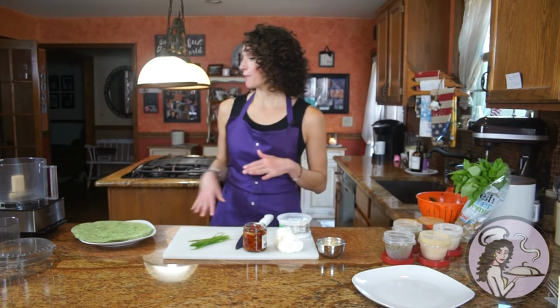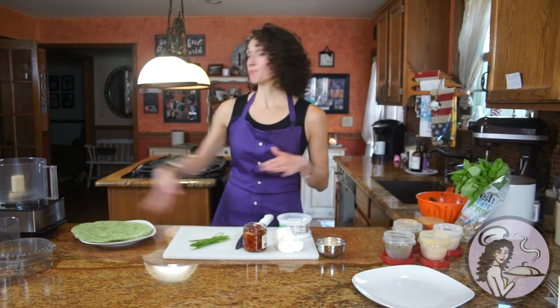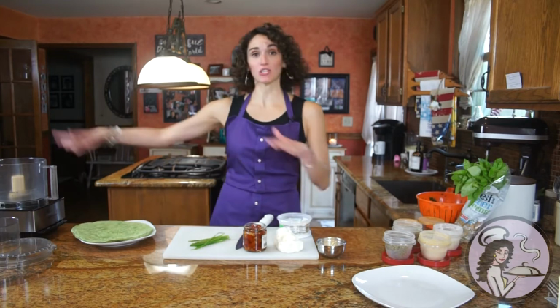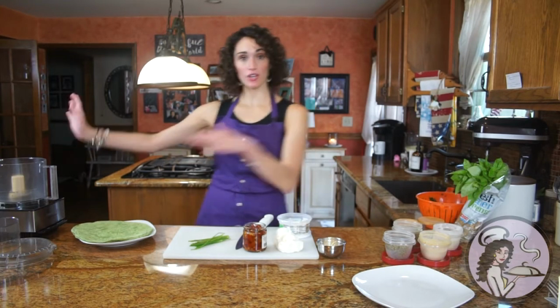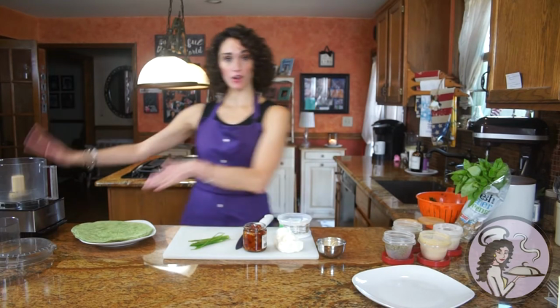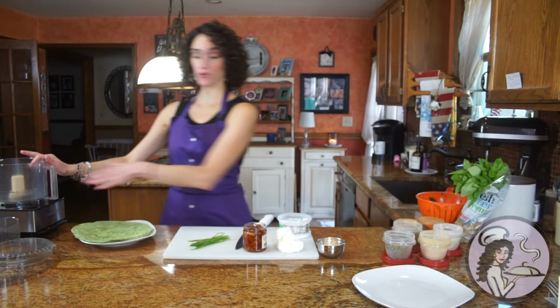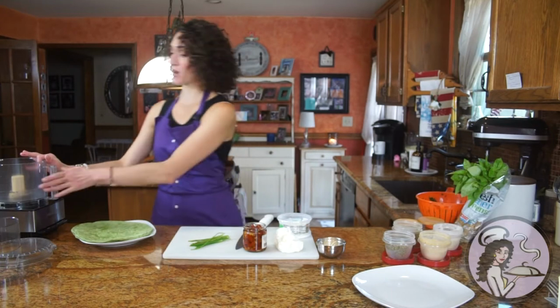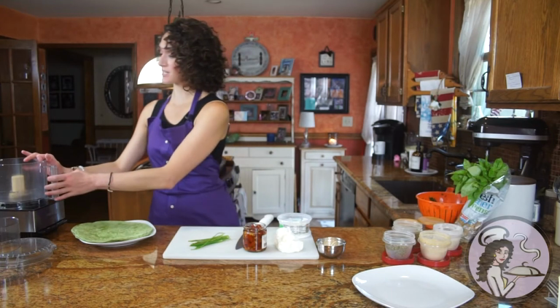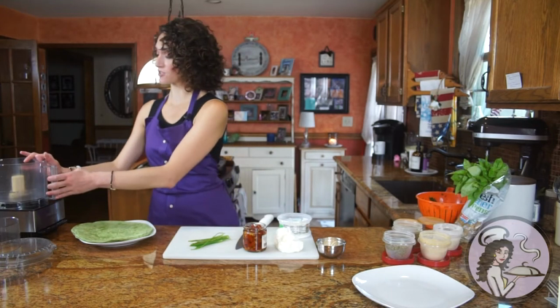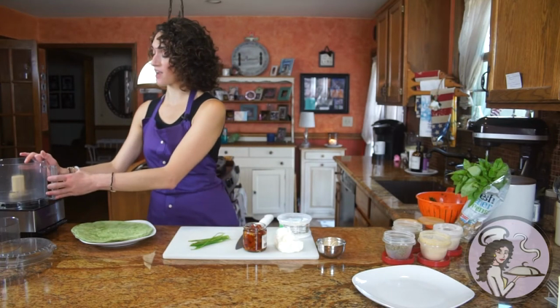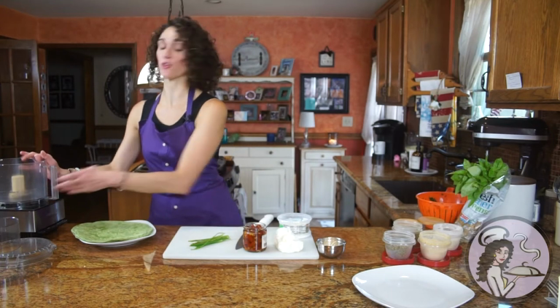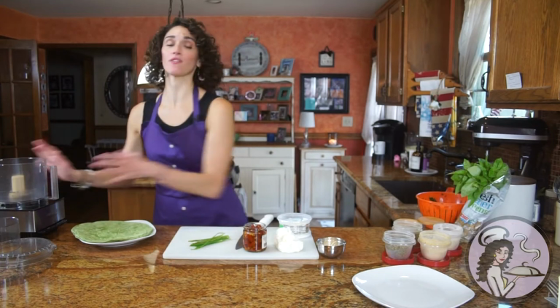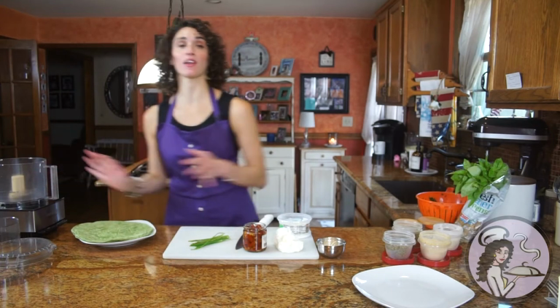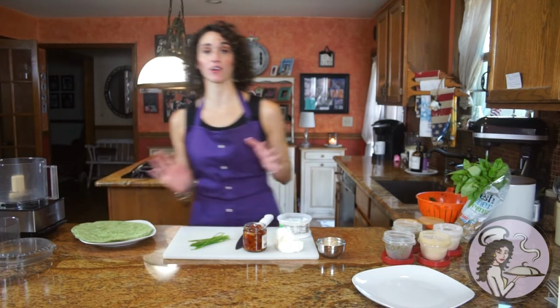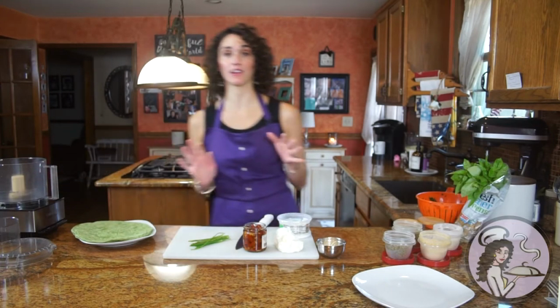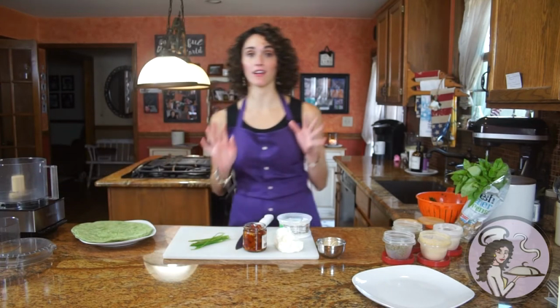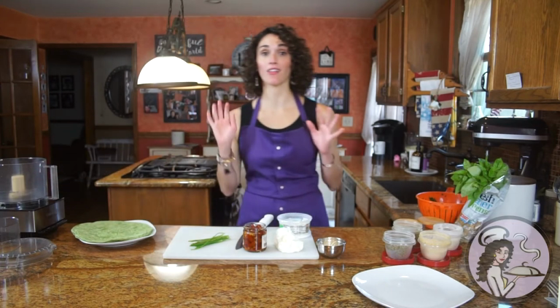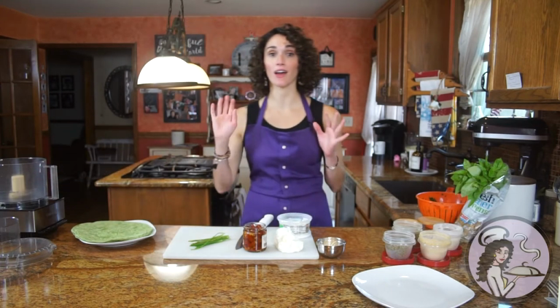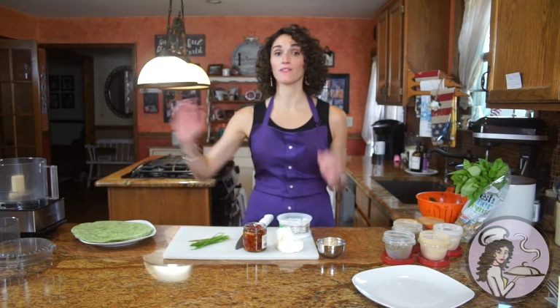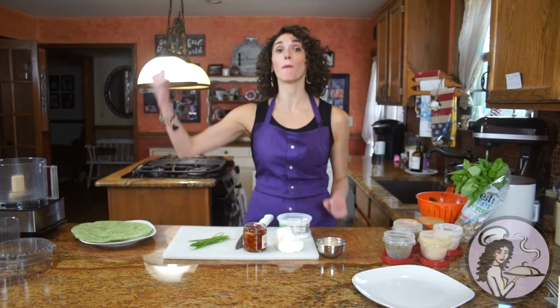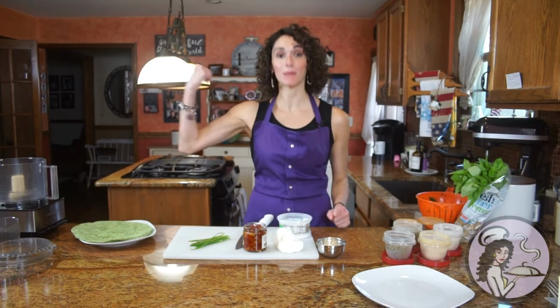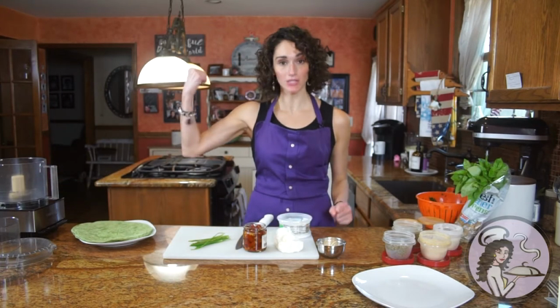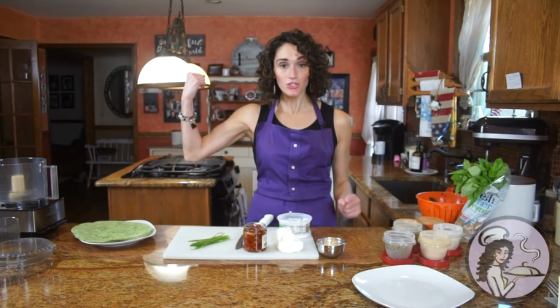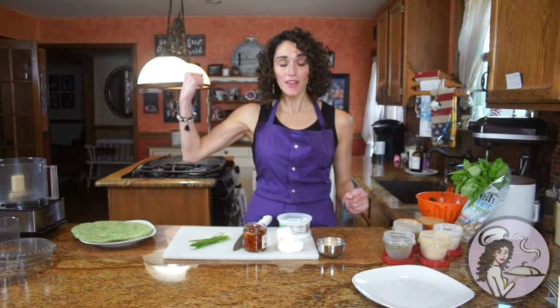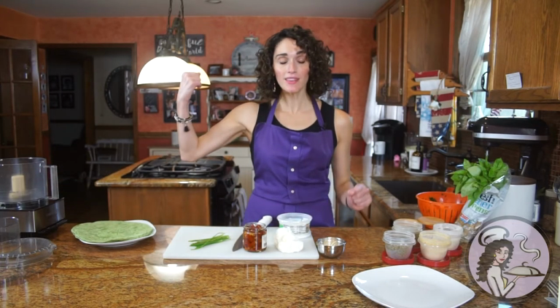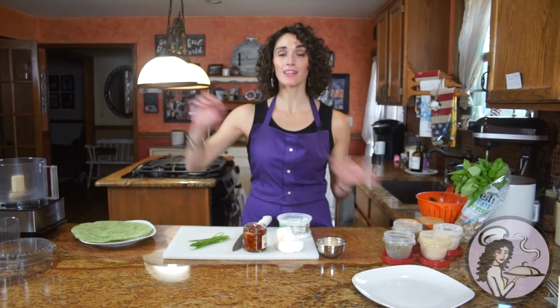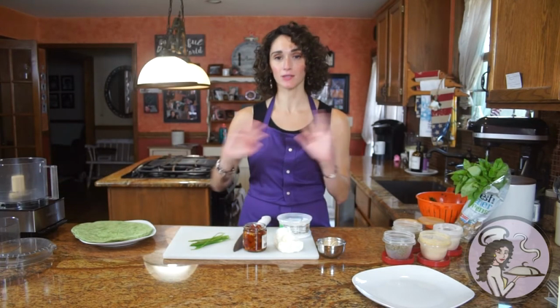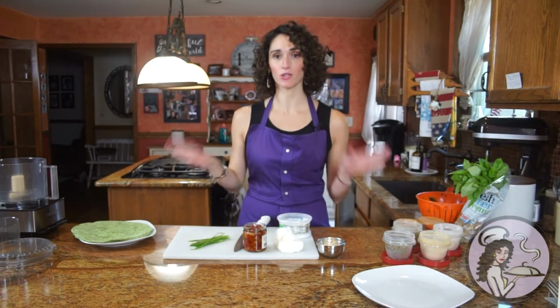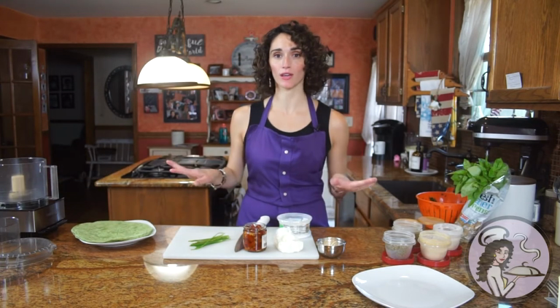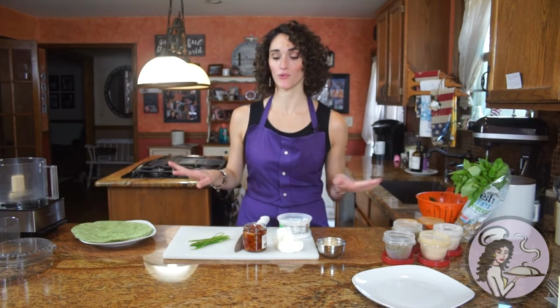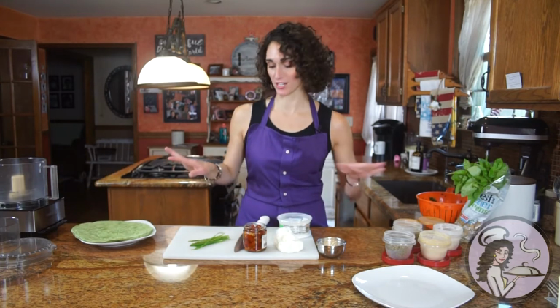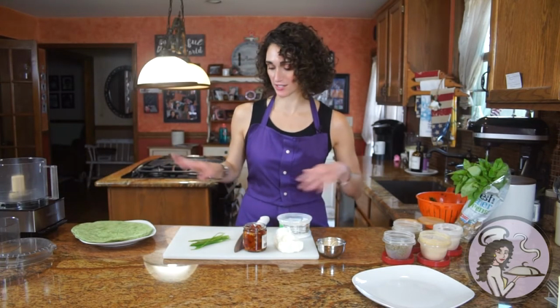Make sure you get your food processor out, or if not, you're going to need a lot of muscle strength — so get a food processor.